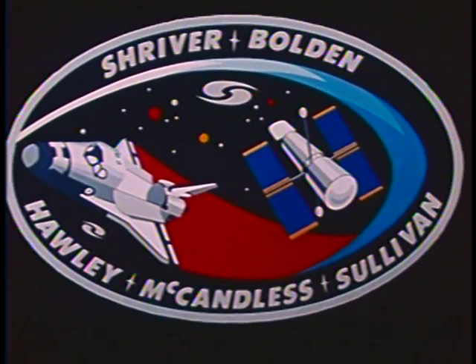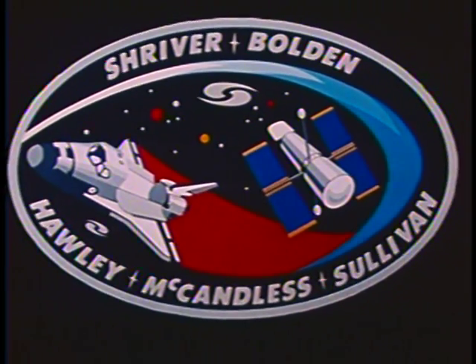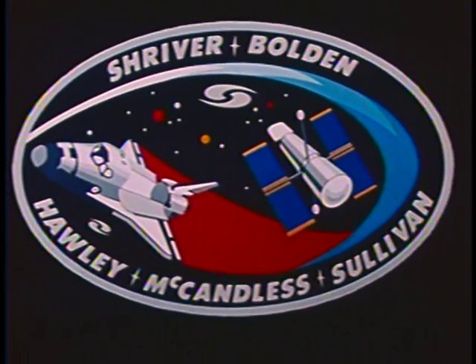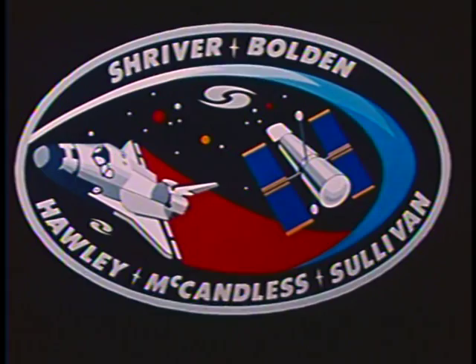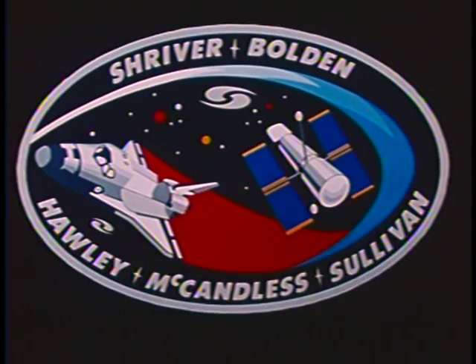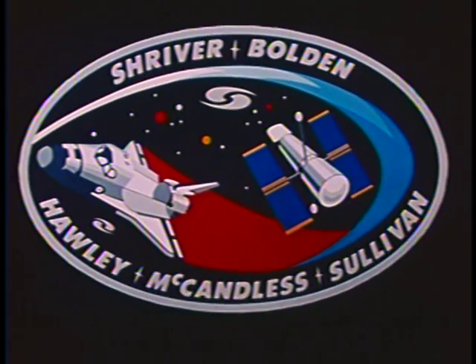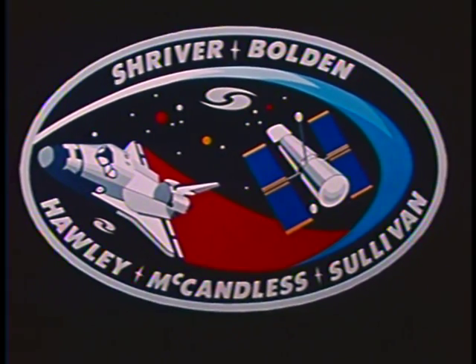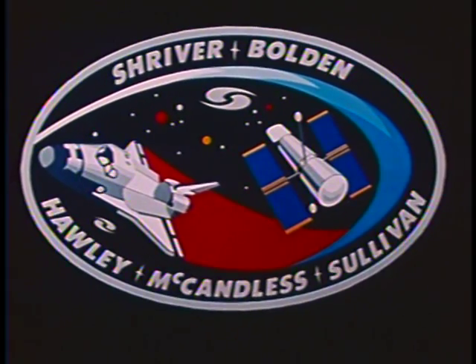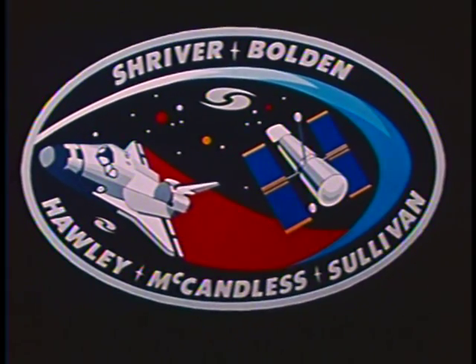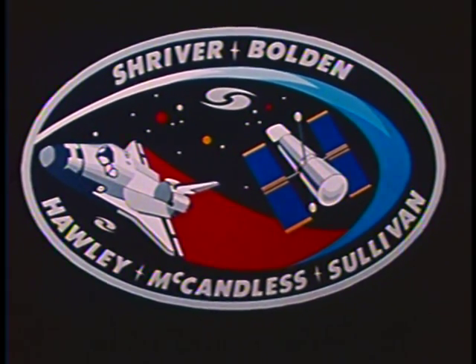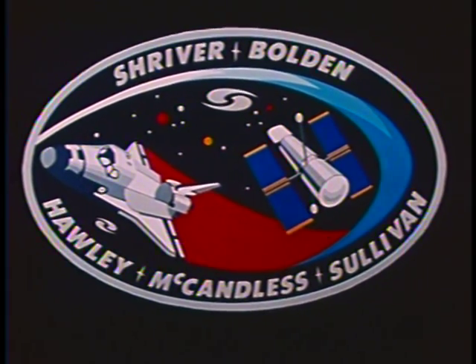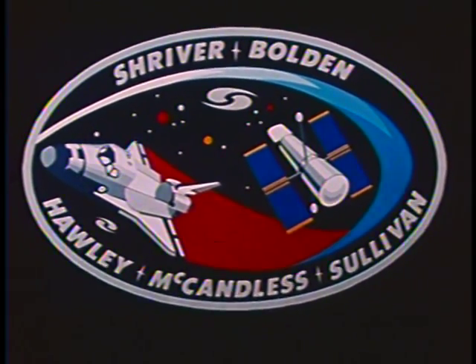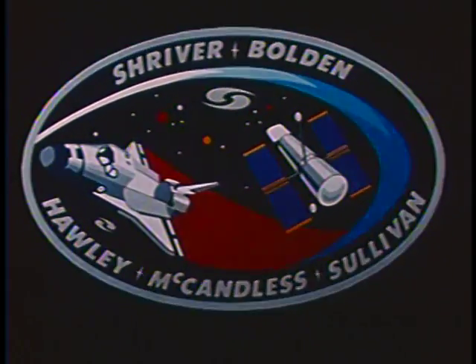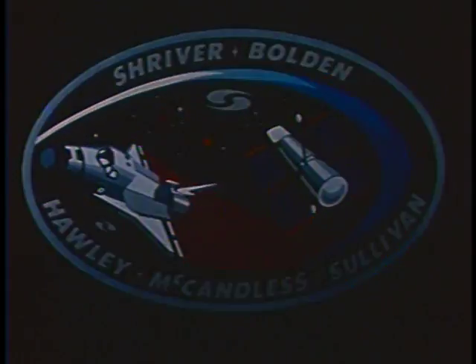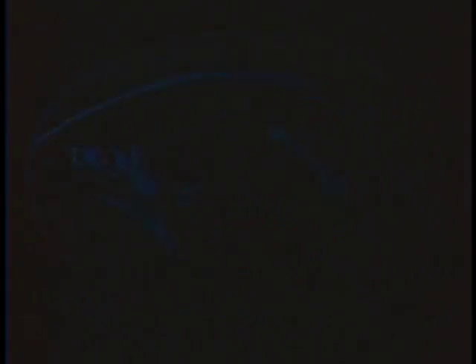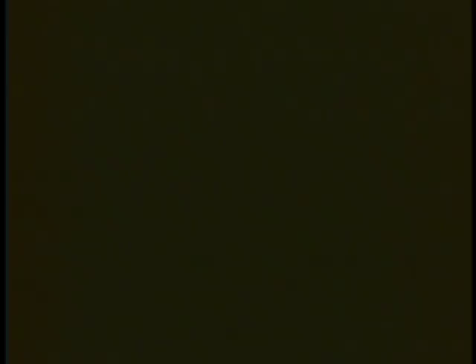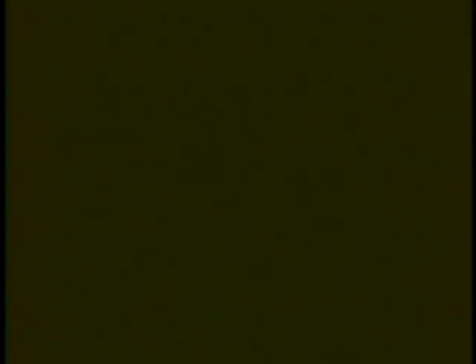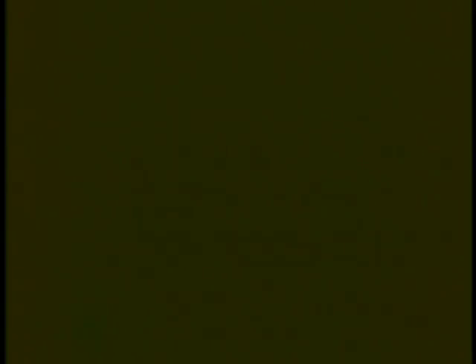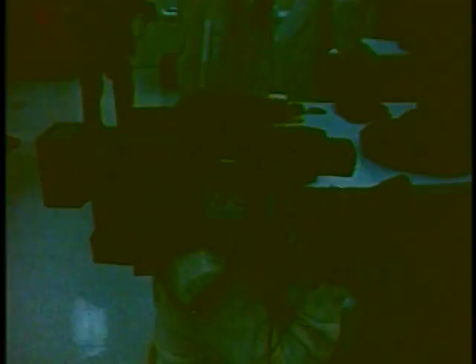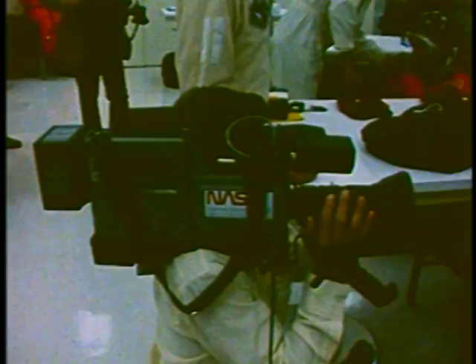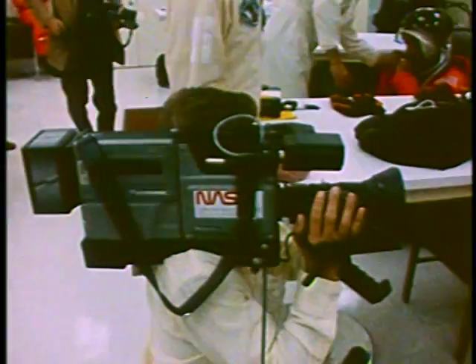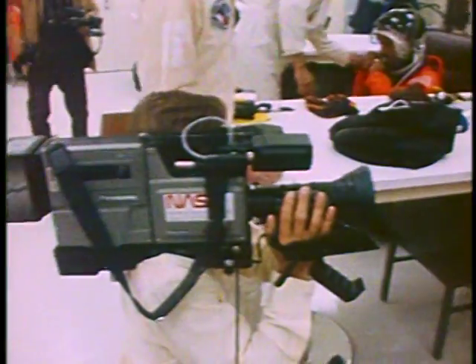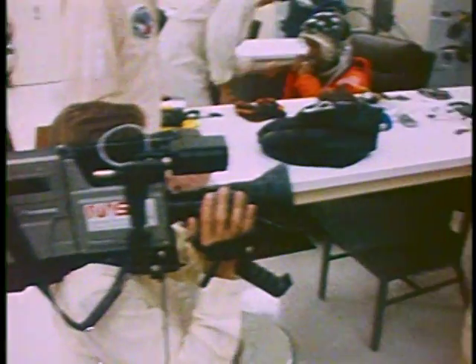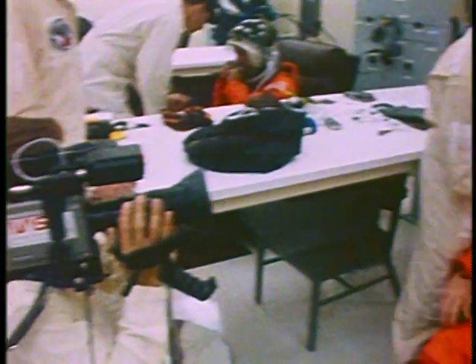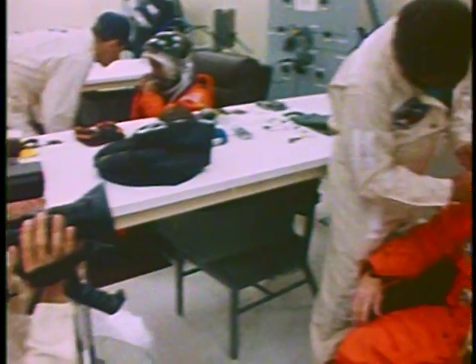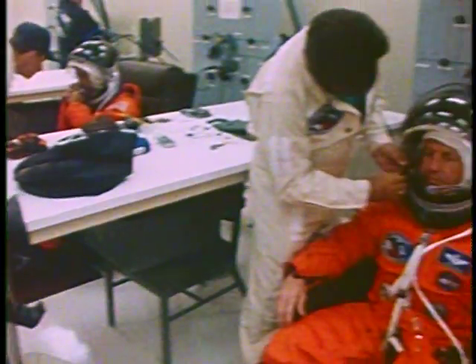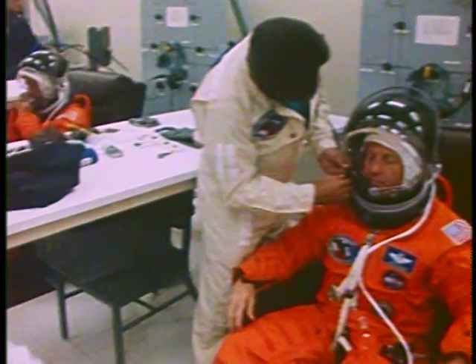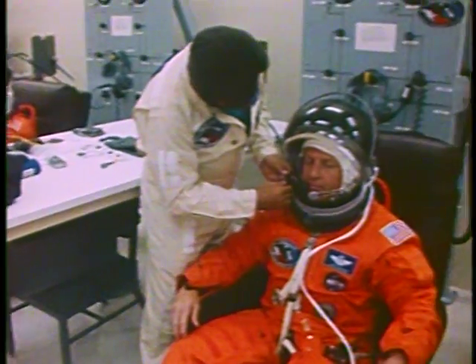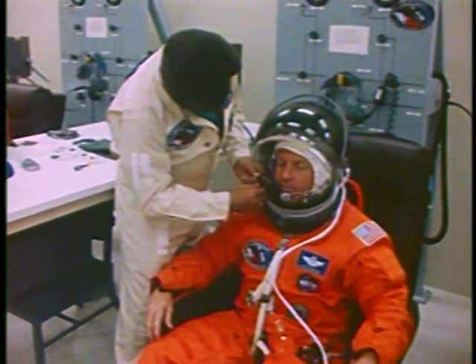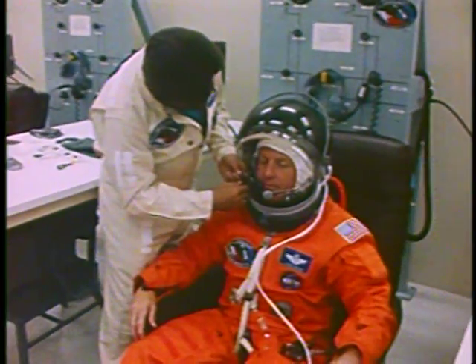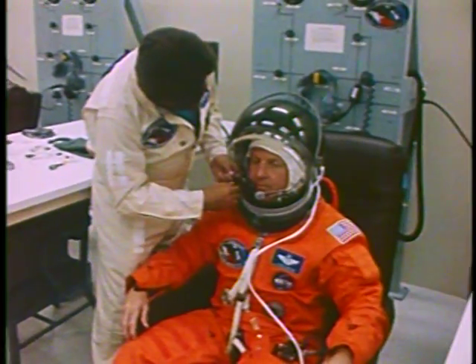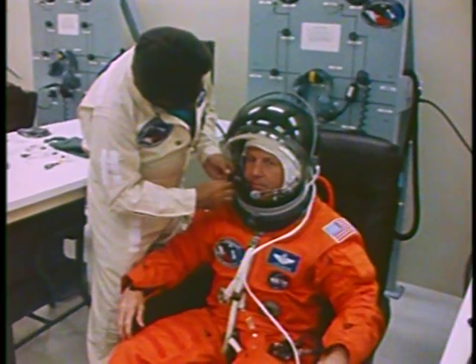This, of course, is our mission patch, and we like it a lot. We think it told a story all of its own, very appropriate for the flight.